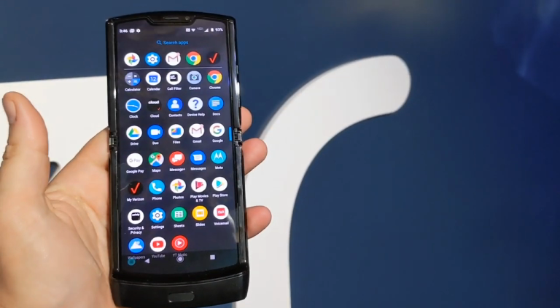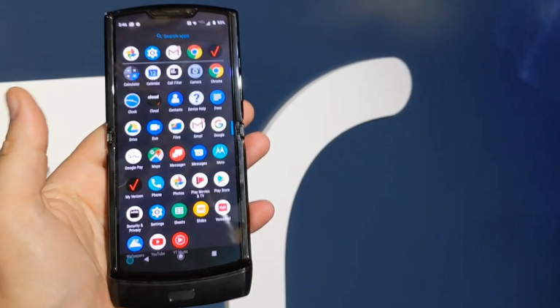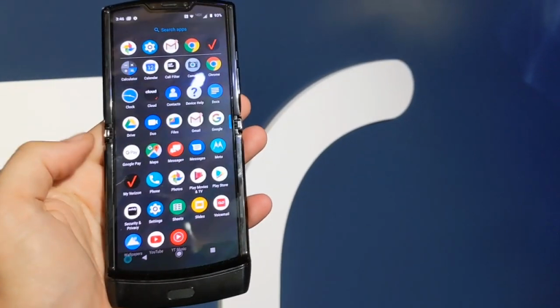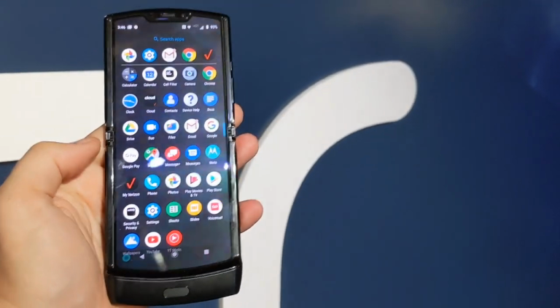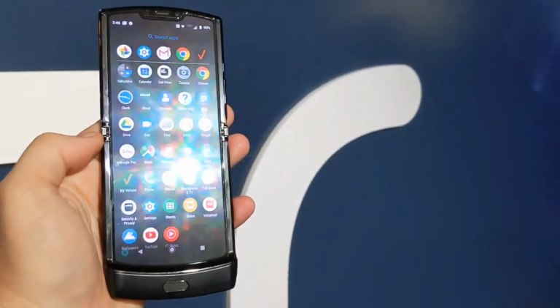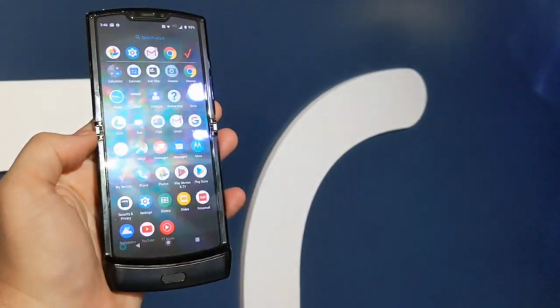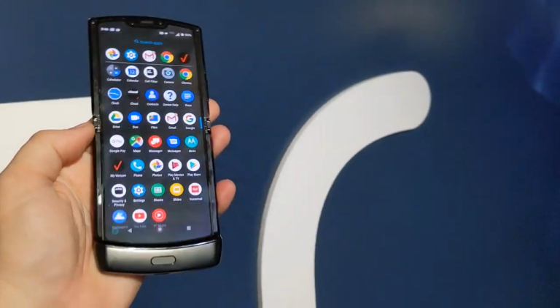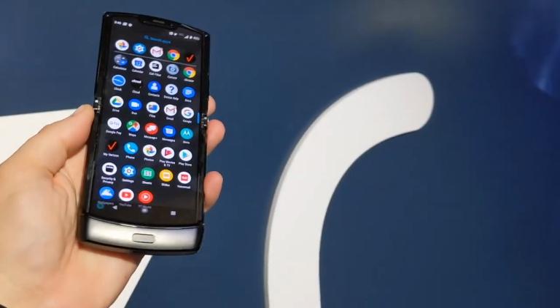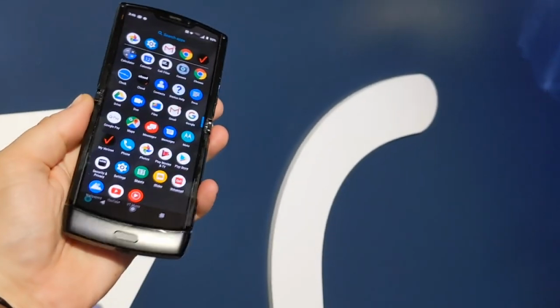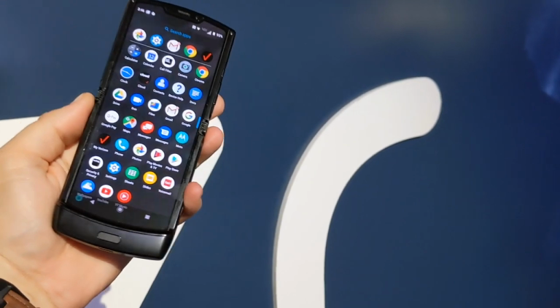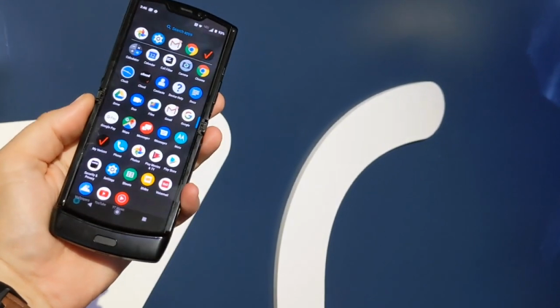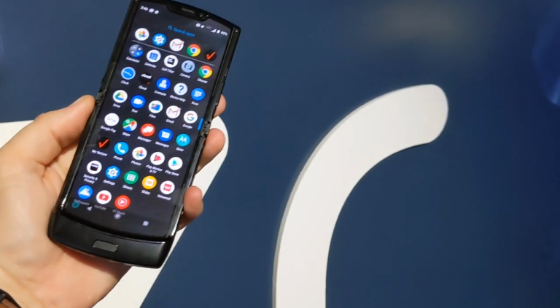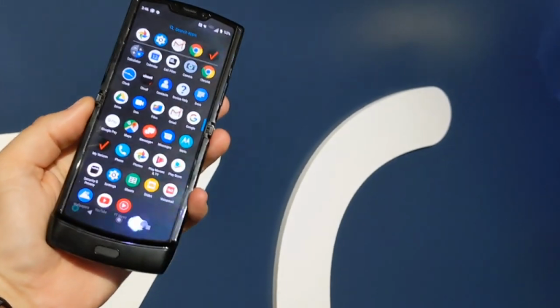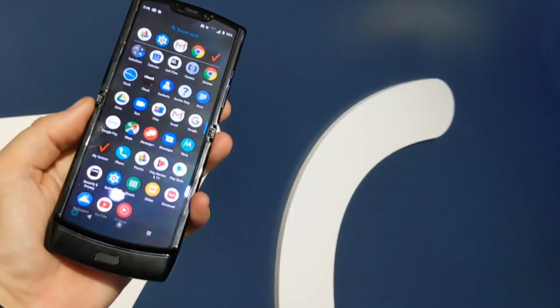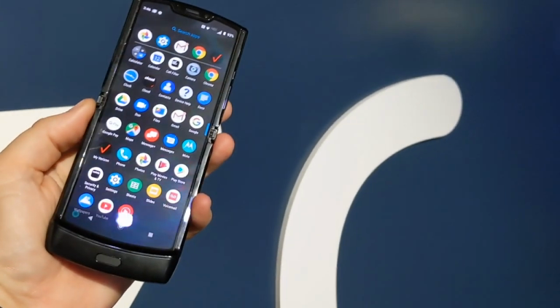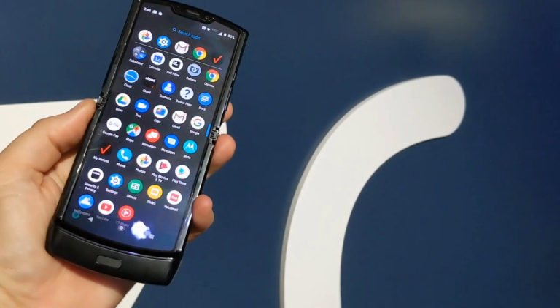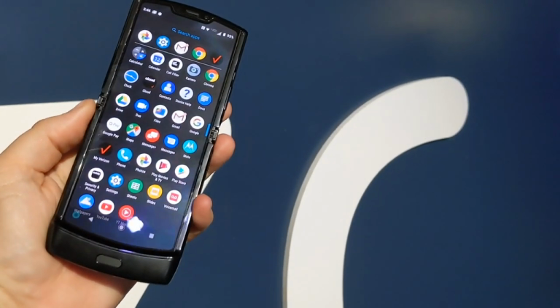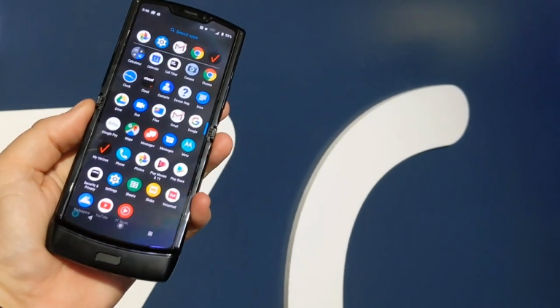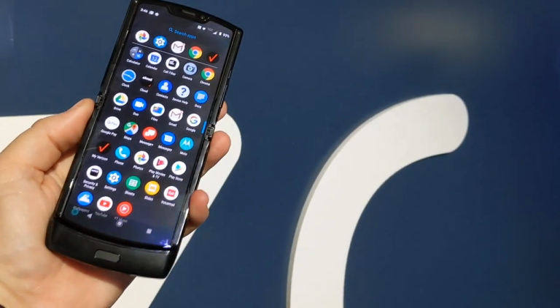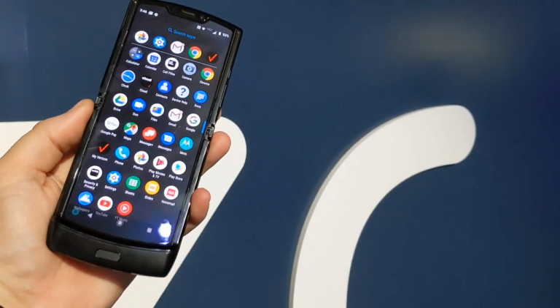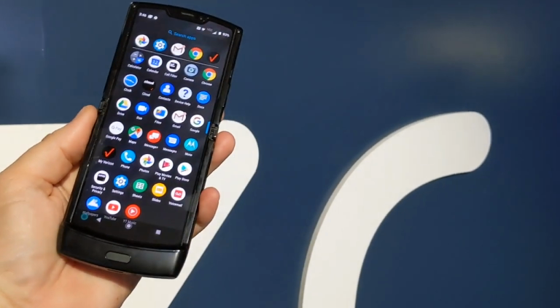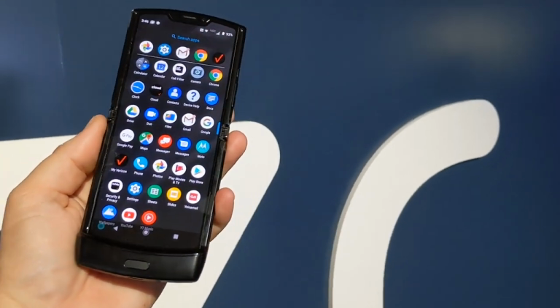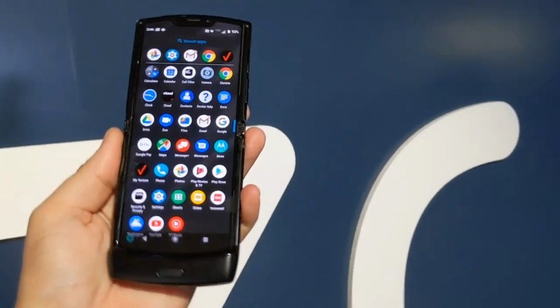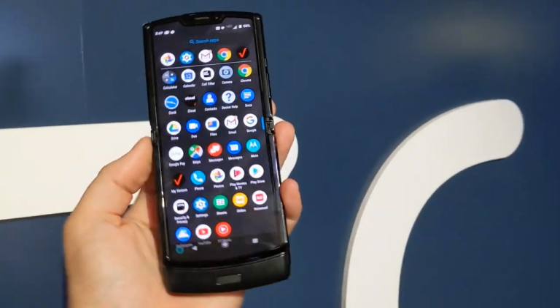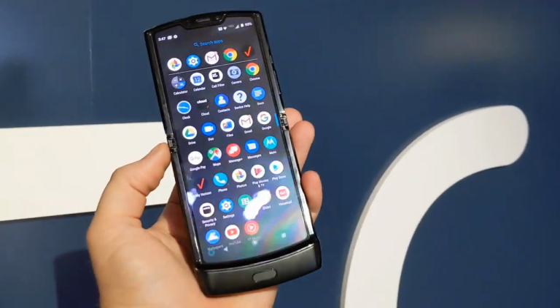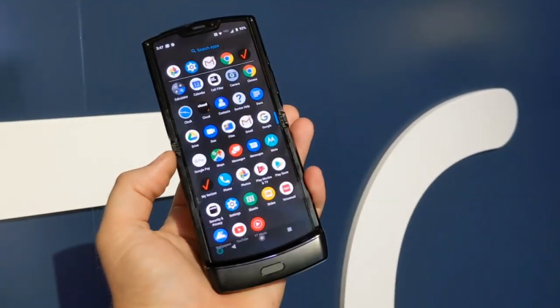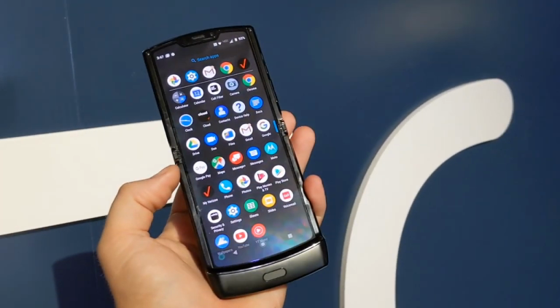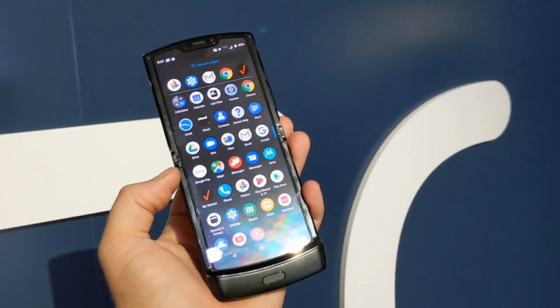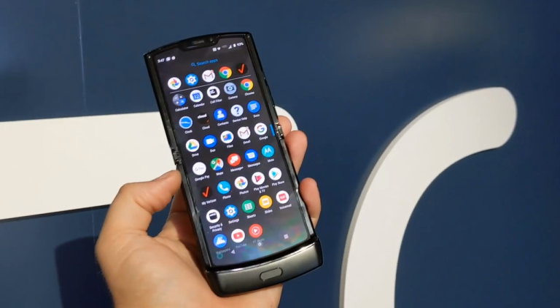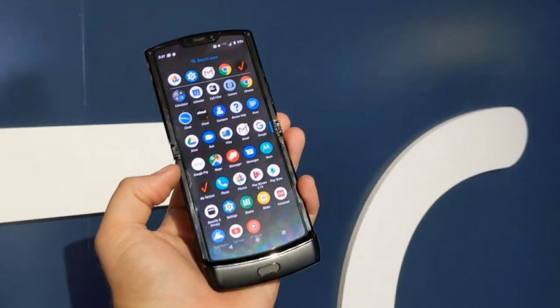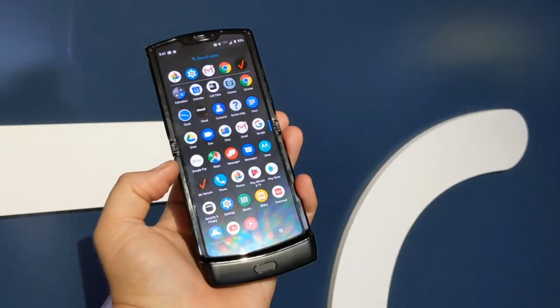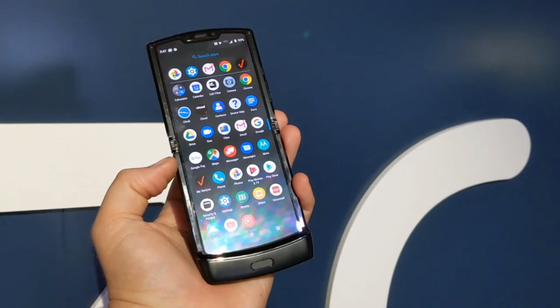That's my quick hands-on with the new Moto Razr here in Los Angeles. I hope you enjoyed this — please subscribe, like the video, and hit the notification bell for more videos.